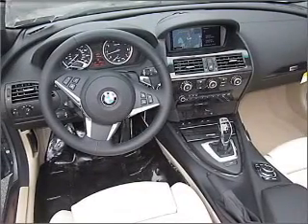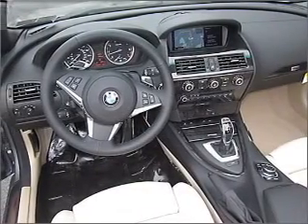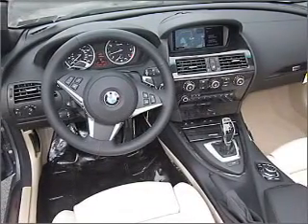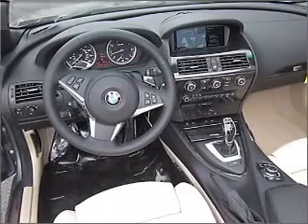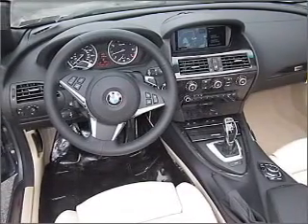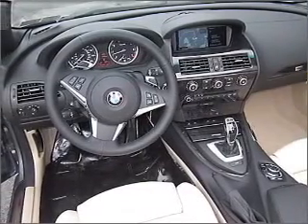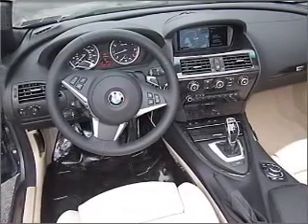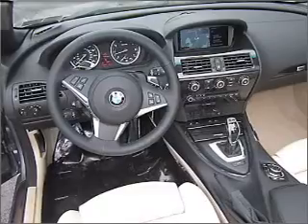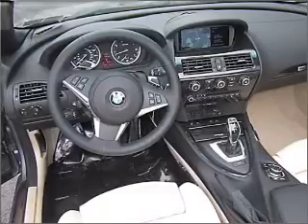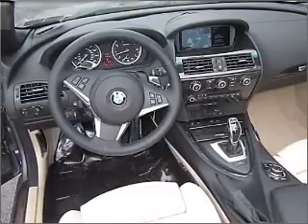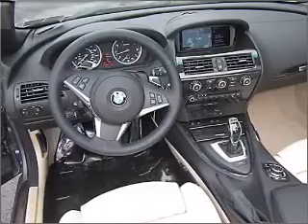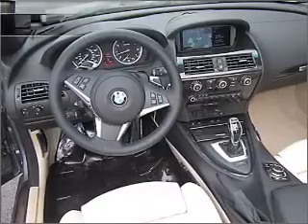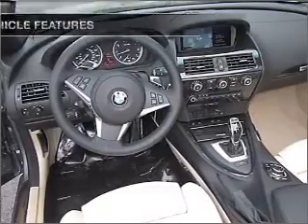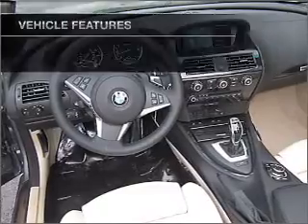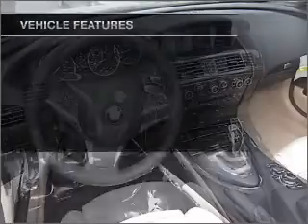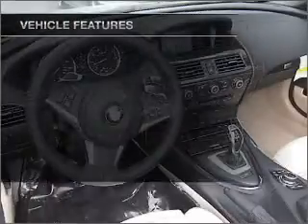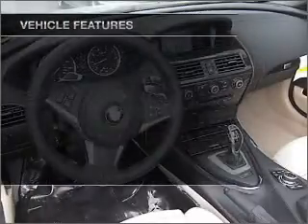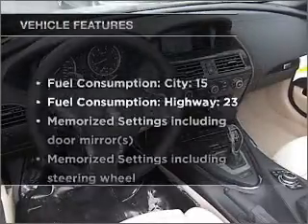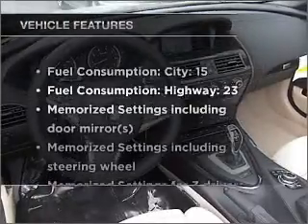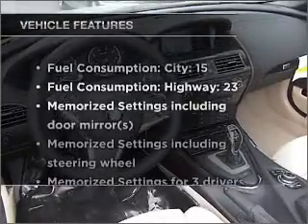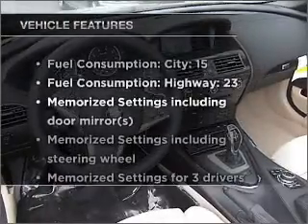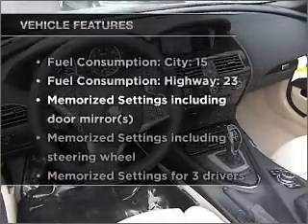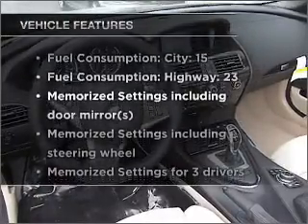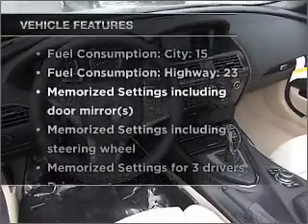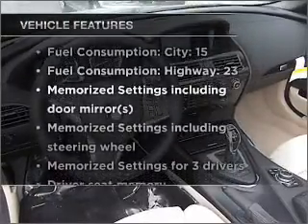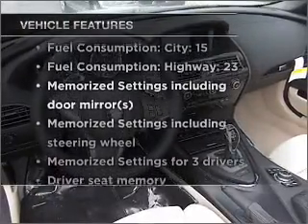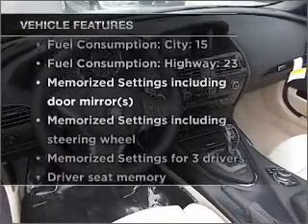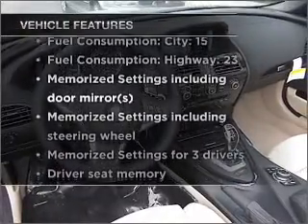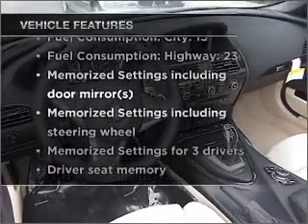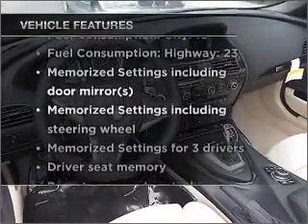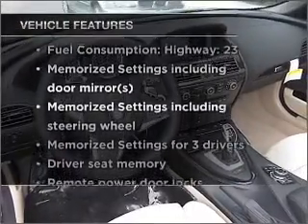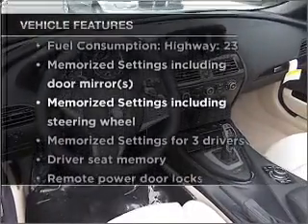Pamper yourself with memory settings, plus enjoy these notable features that are included in this vehicle.